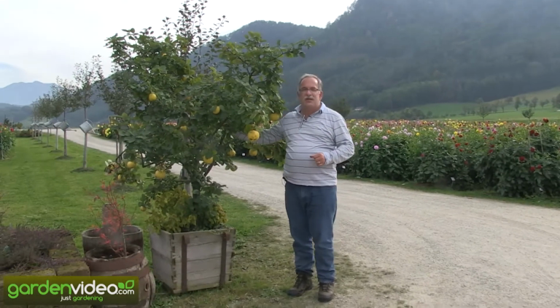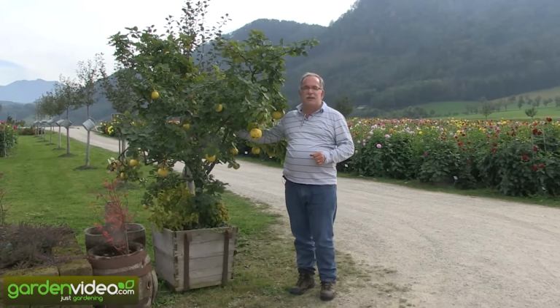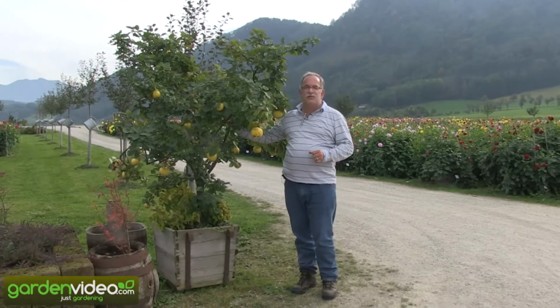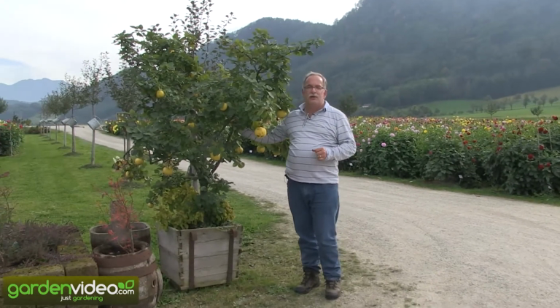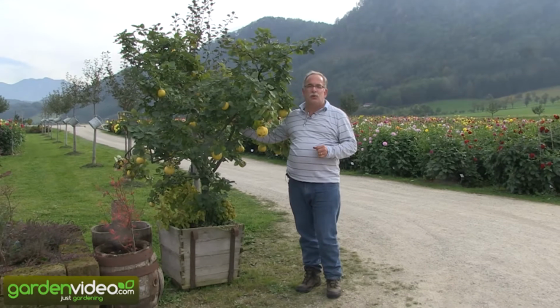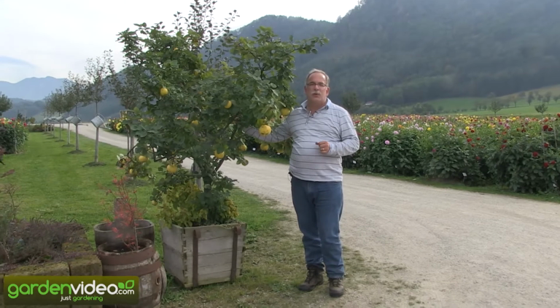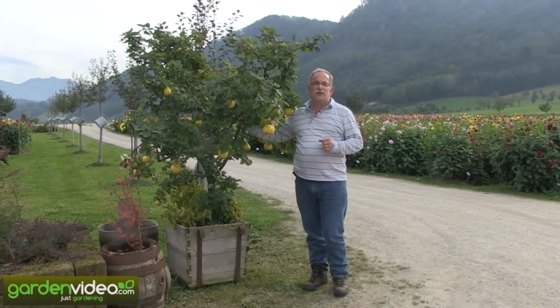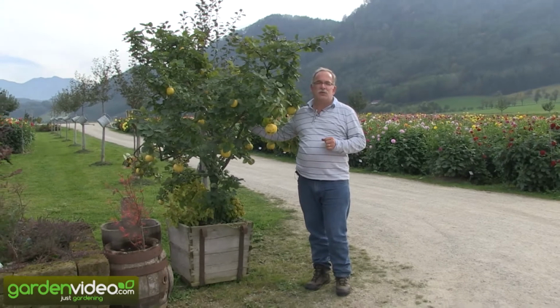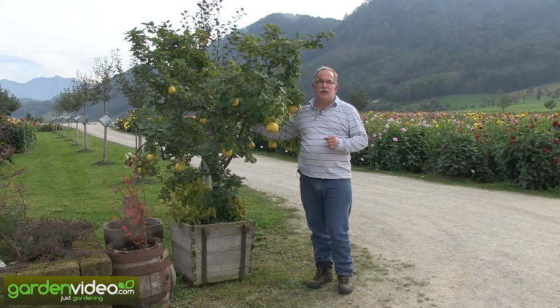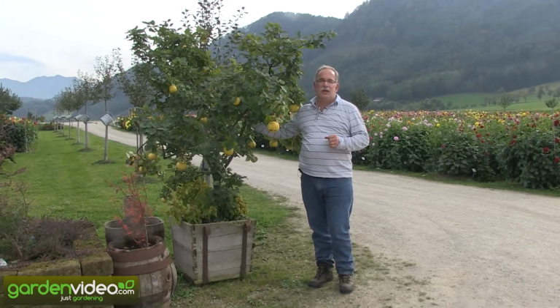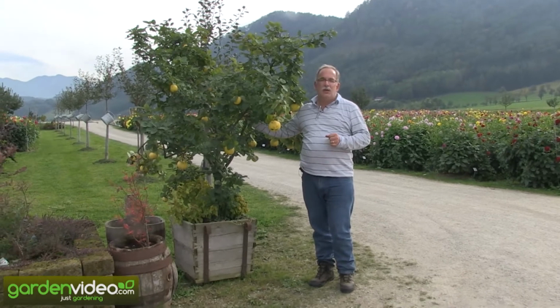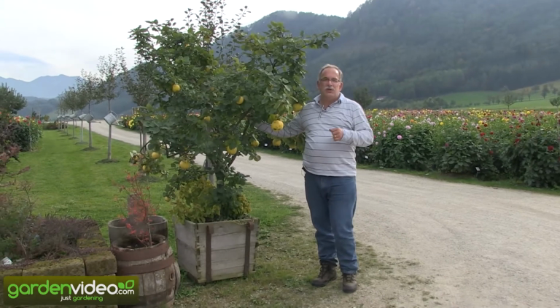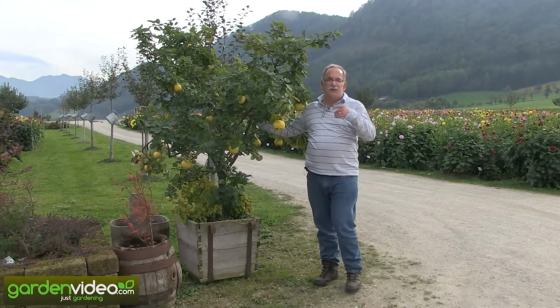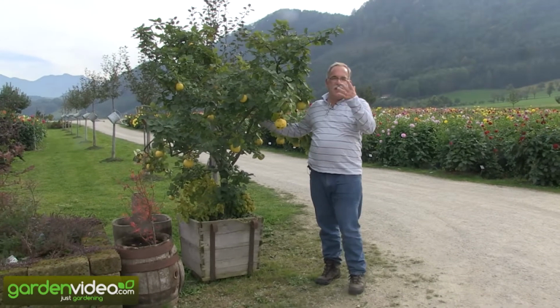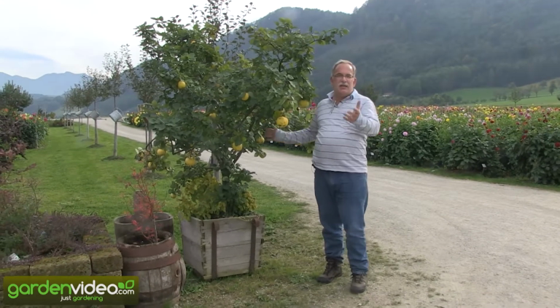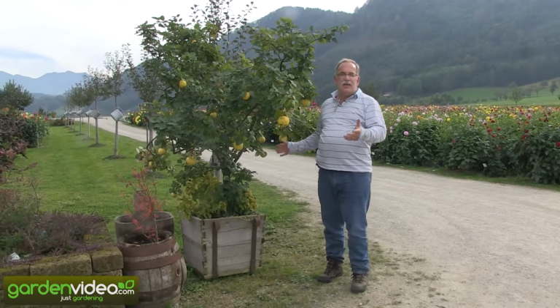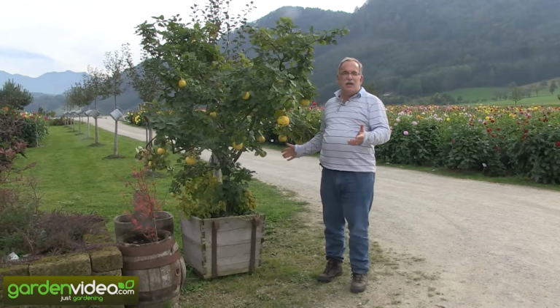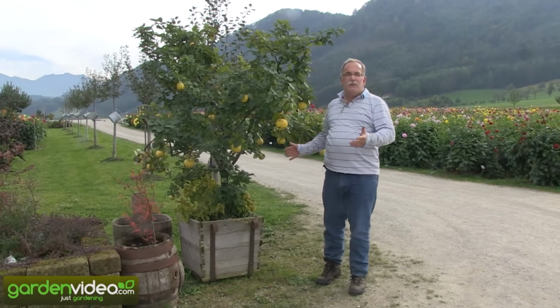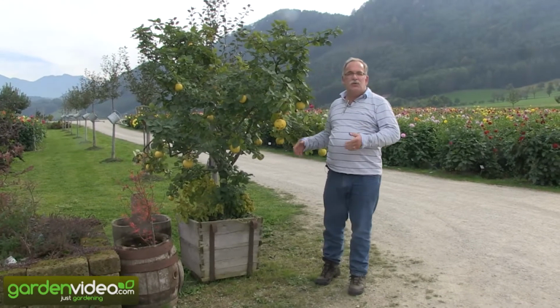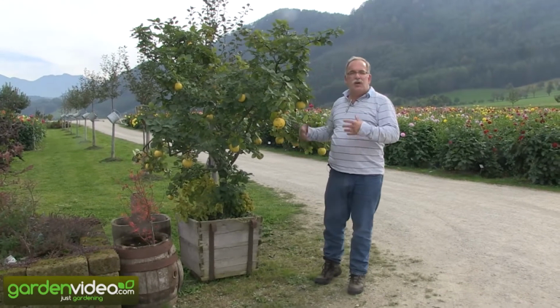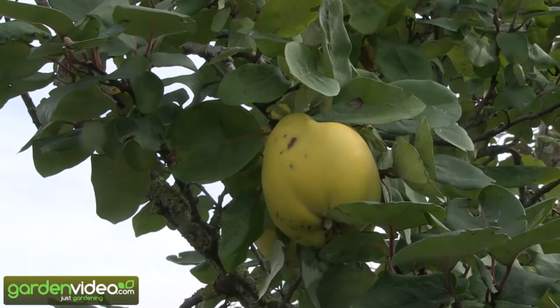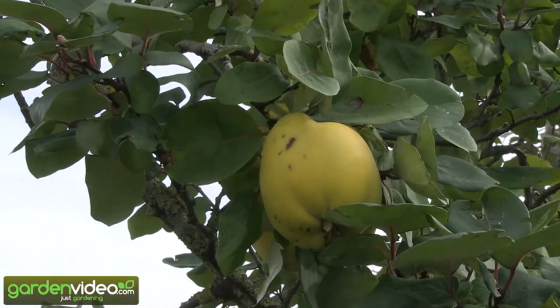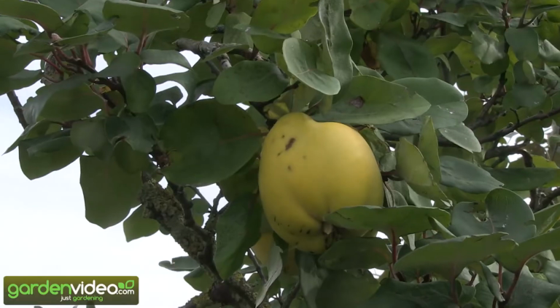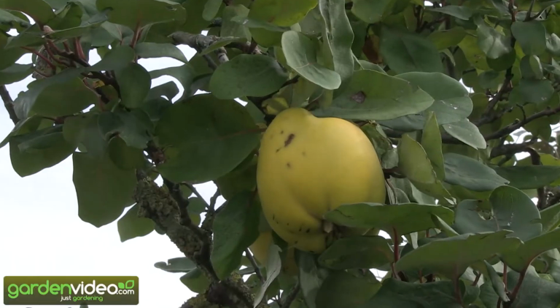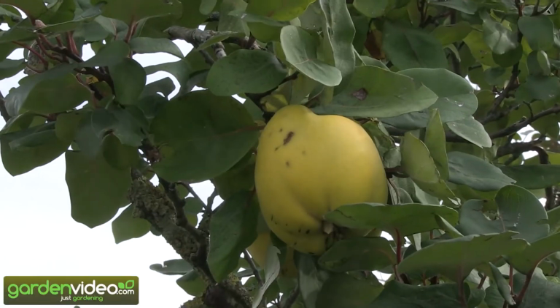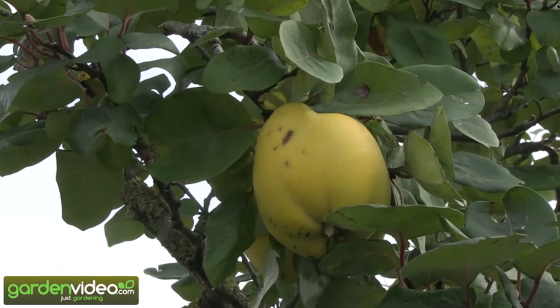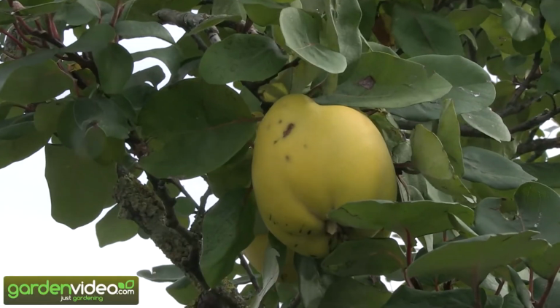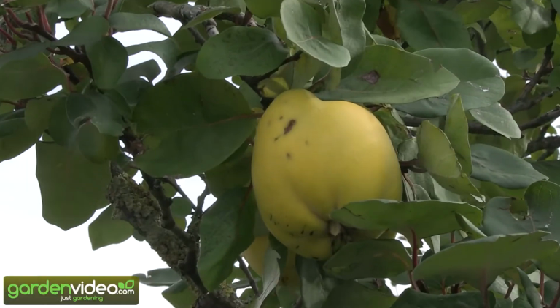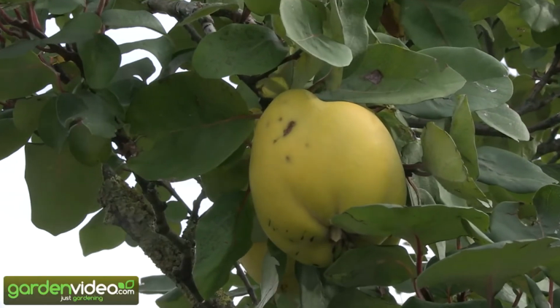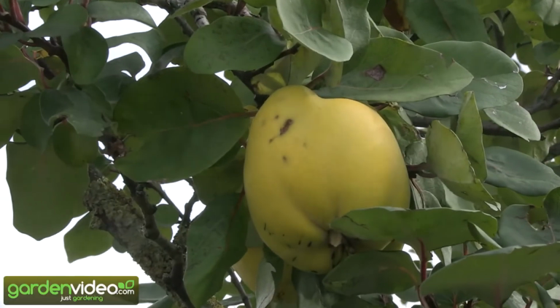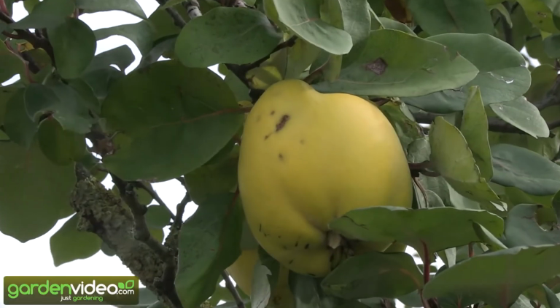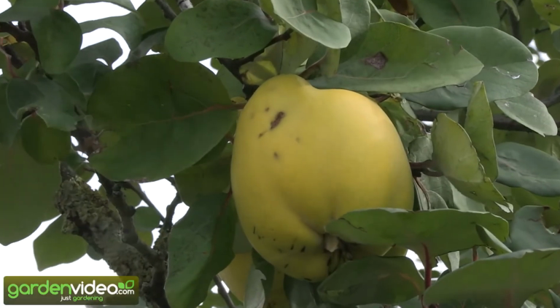In his nursery I have seen this wonderful quince tree, which gives the idea of what you can do with a quince tree in a pot — in a big pot.